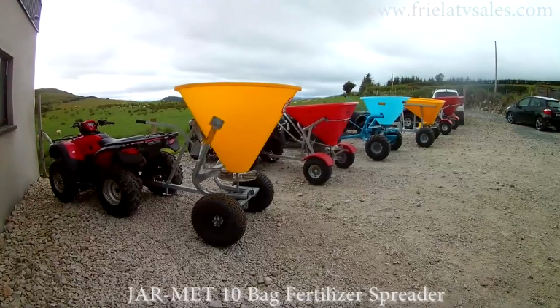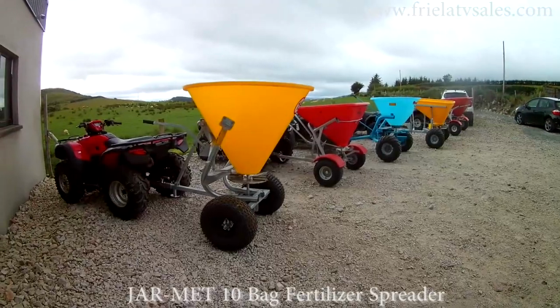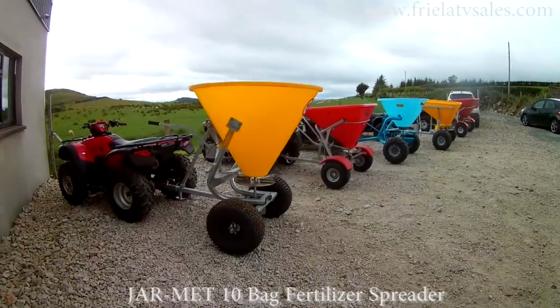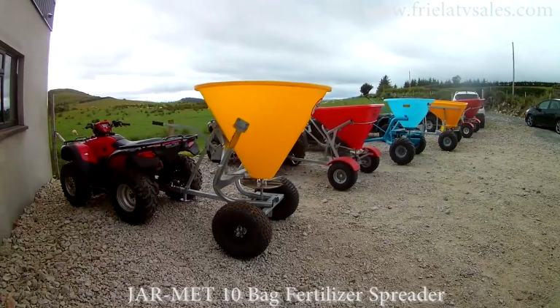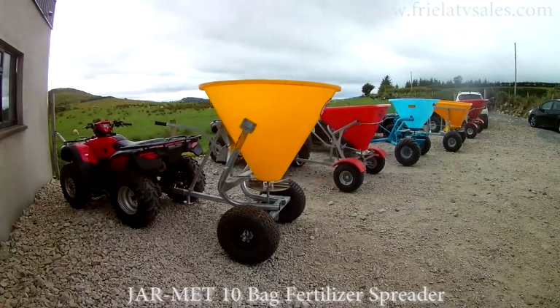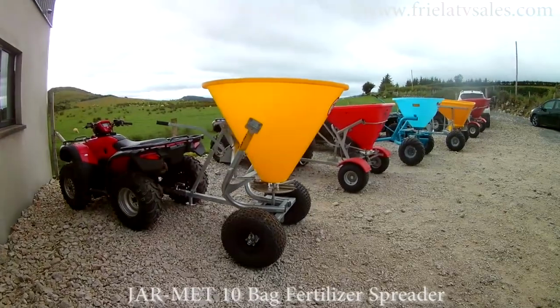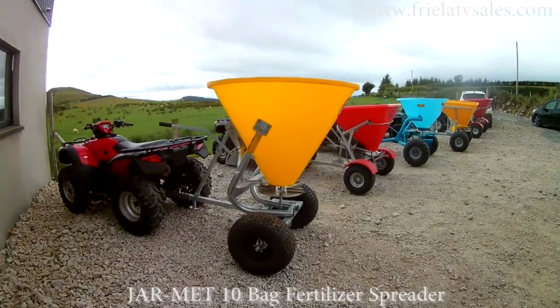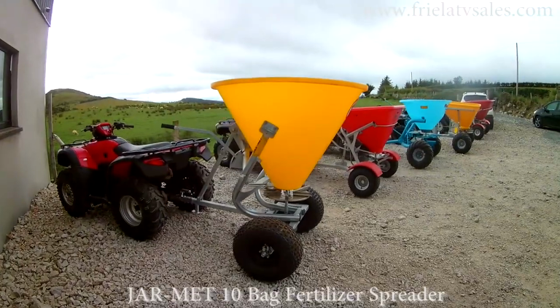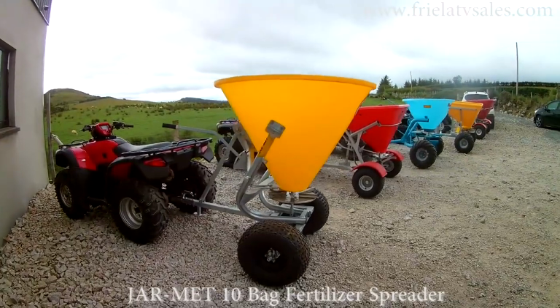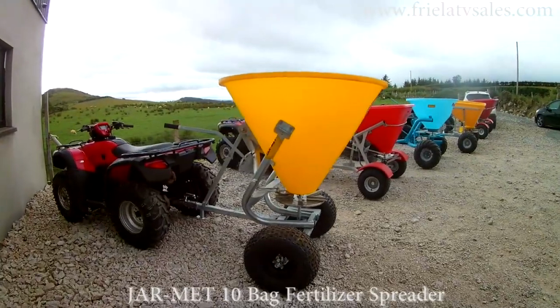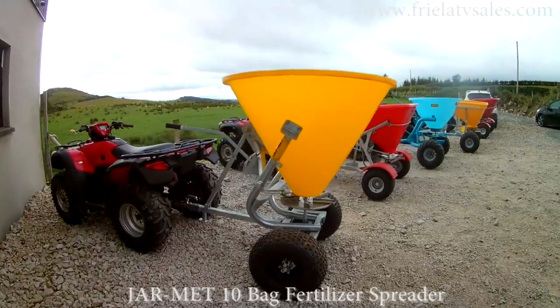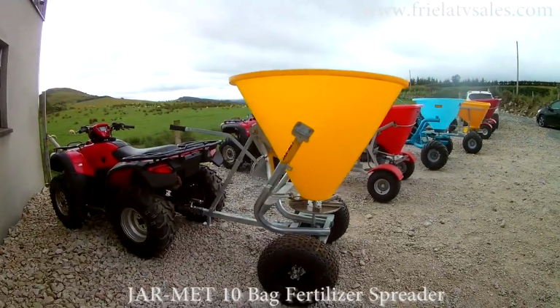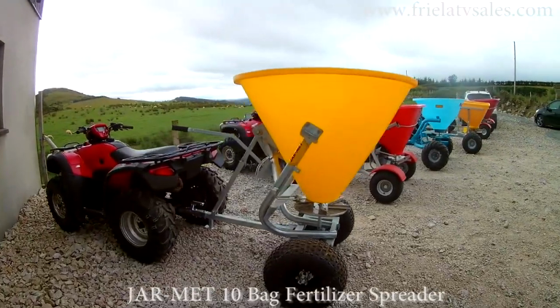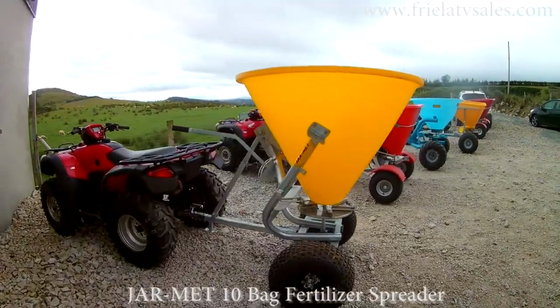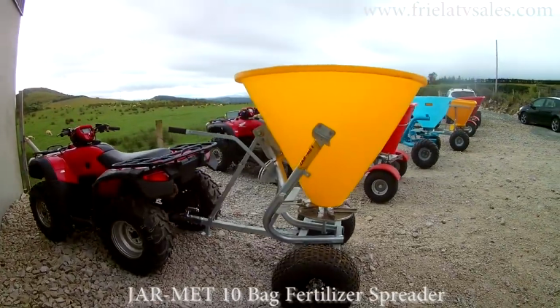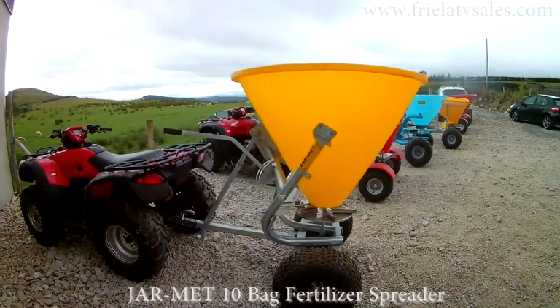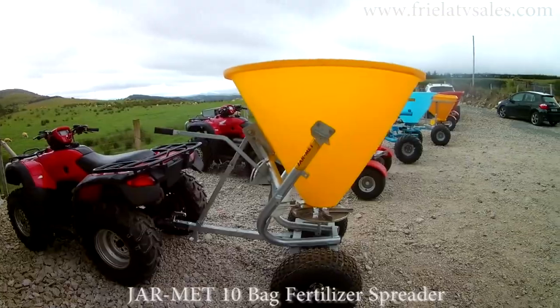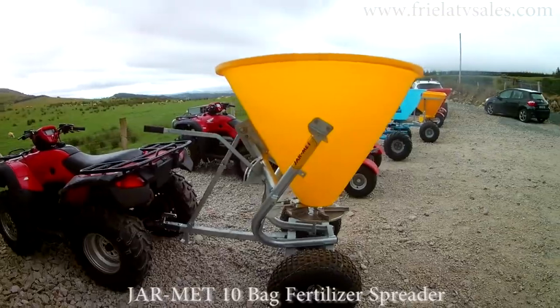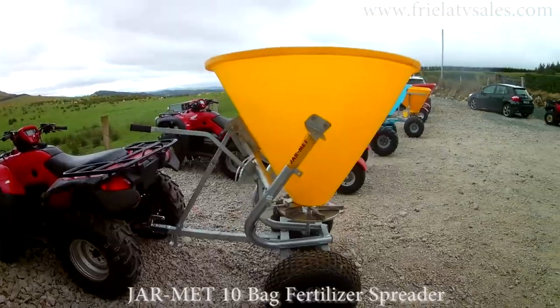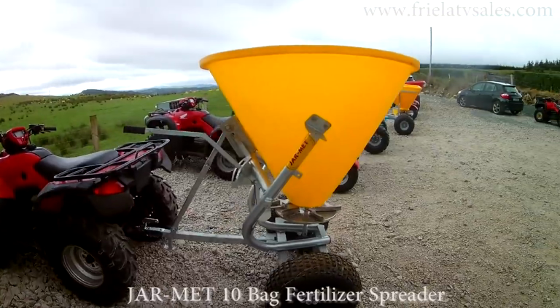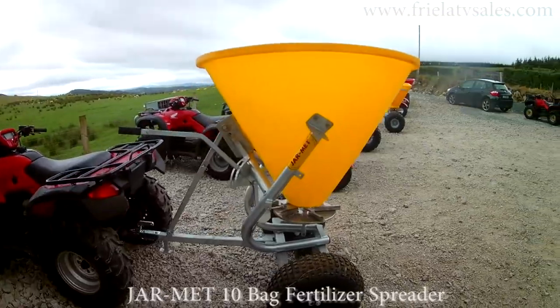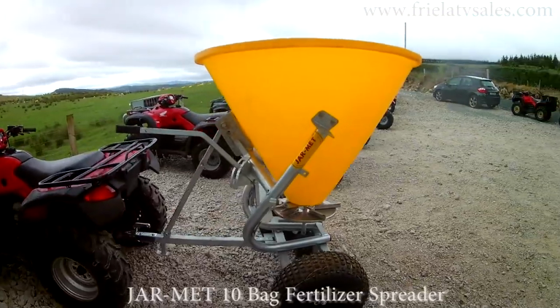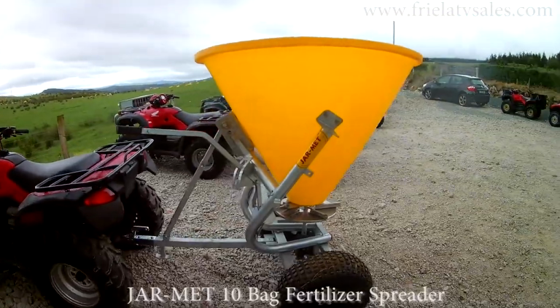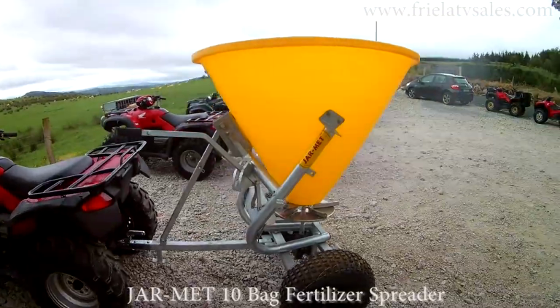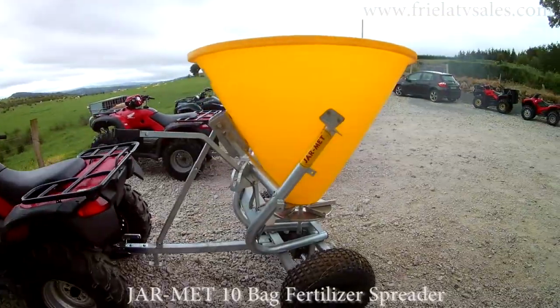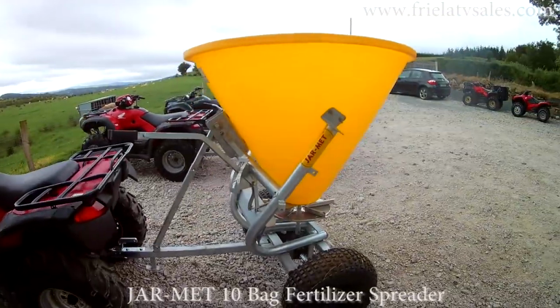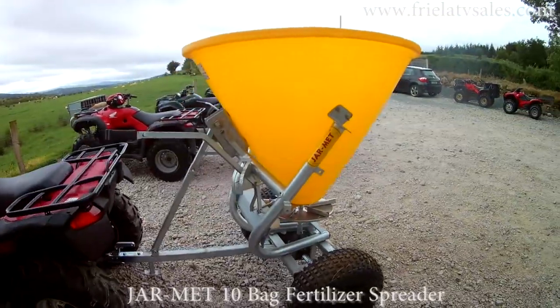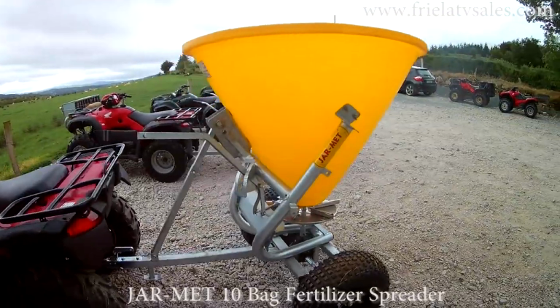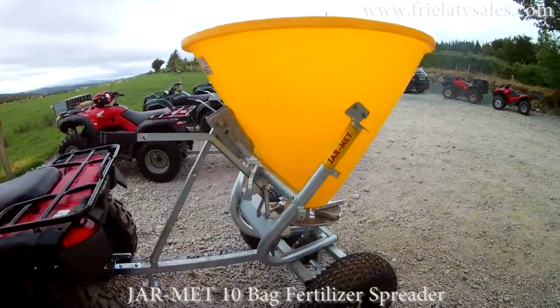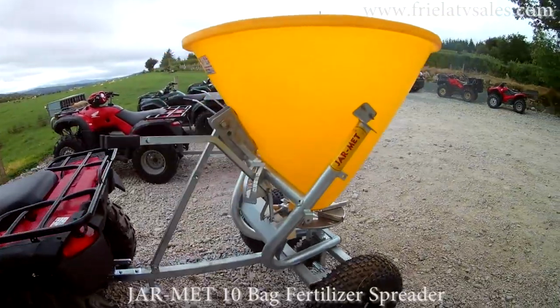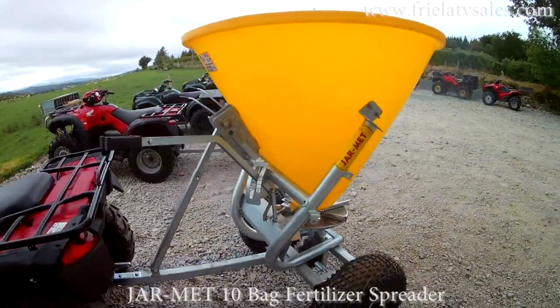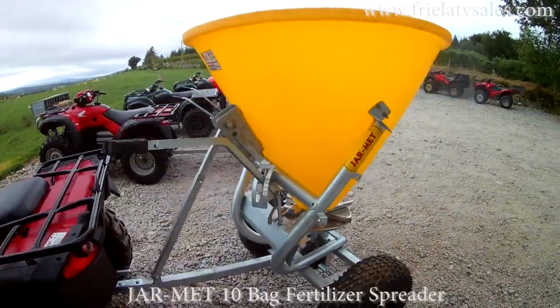Hello, Peter here from Pretty TVs. Just want to give you a quick look at some of the end of season special offers we have here in Fairclays of Swords at the minute.